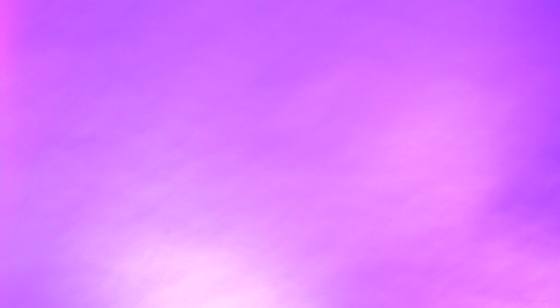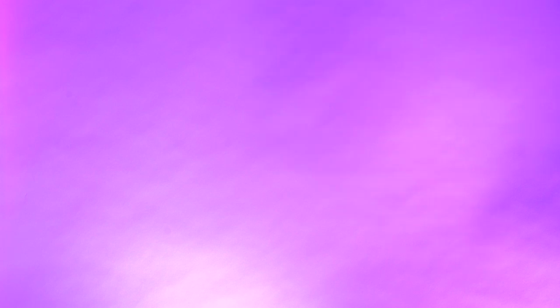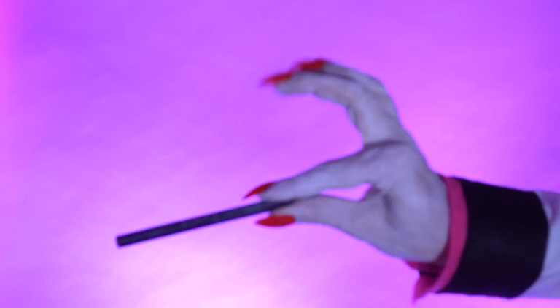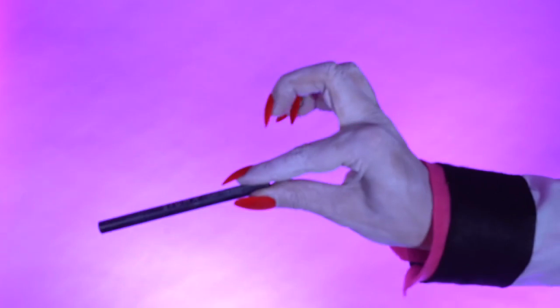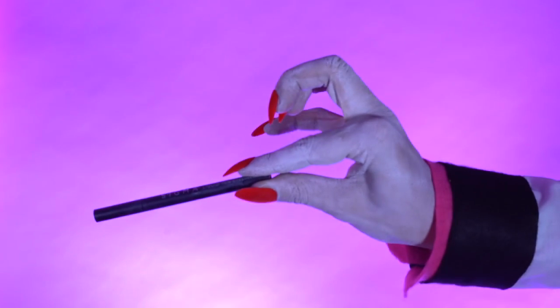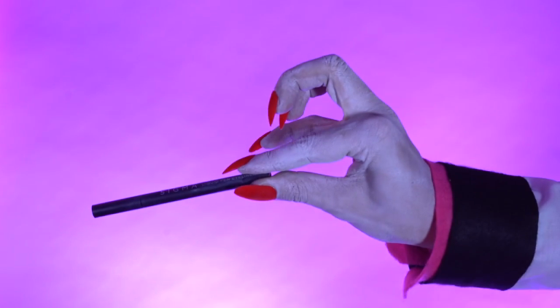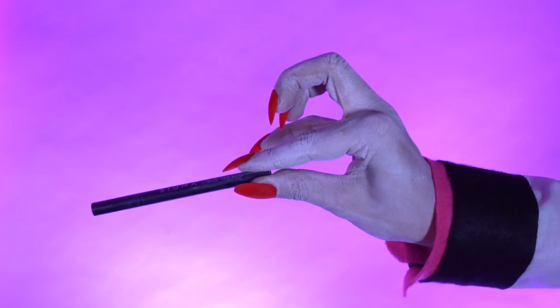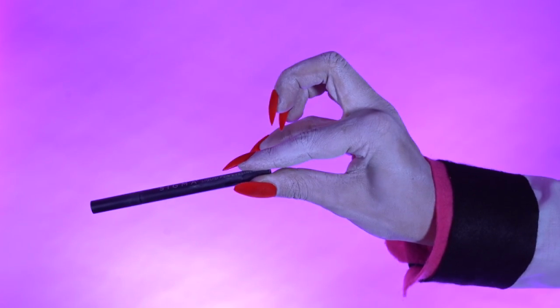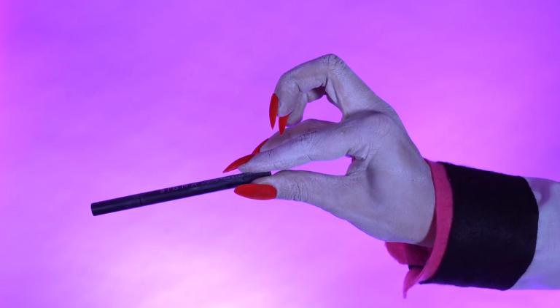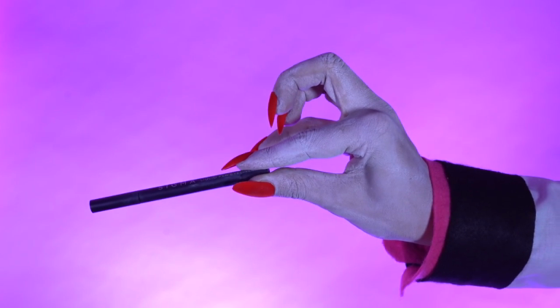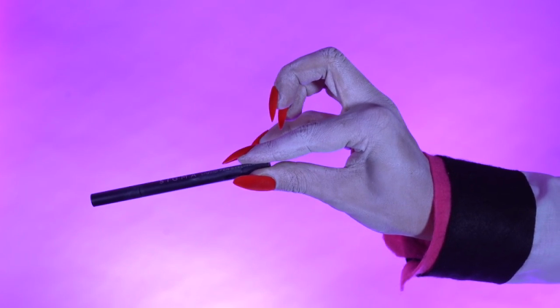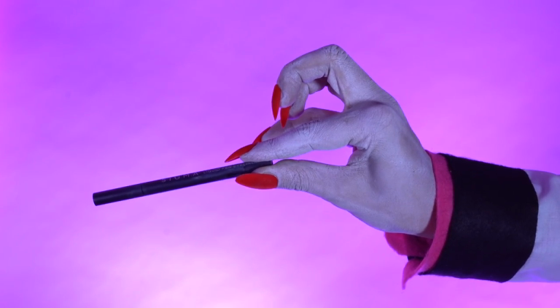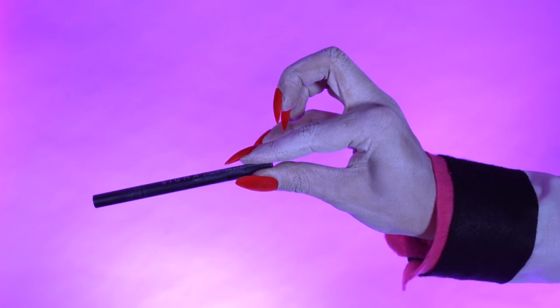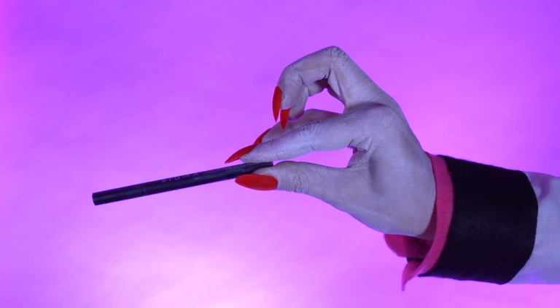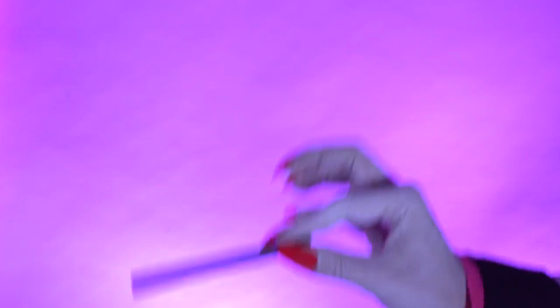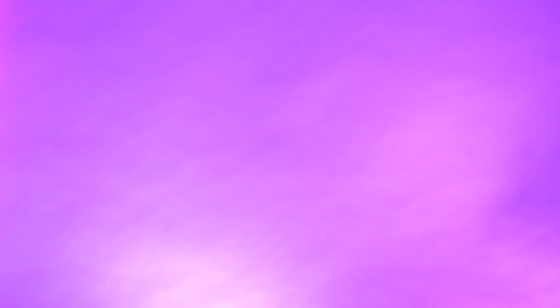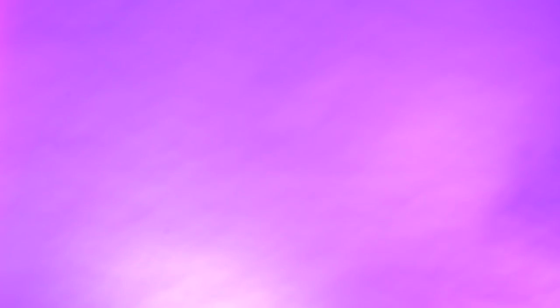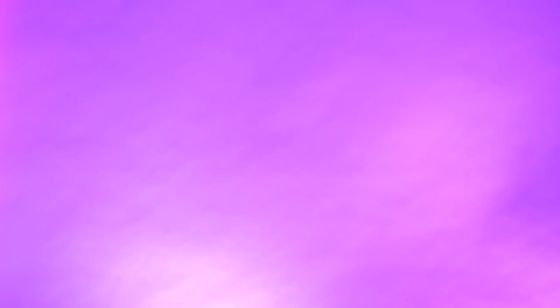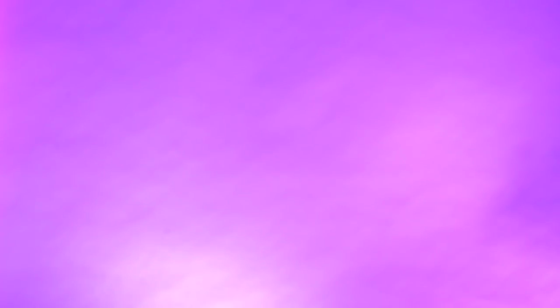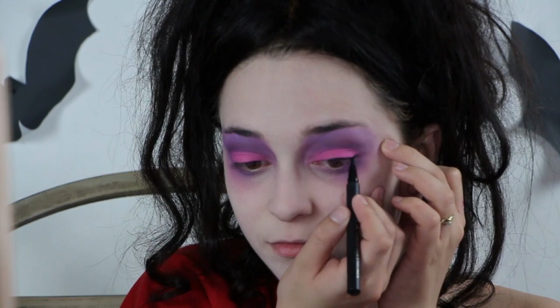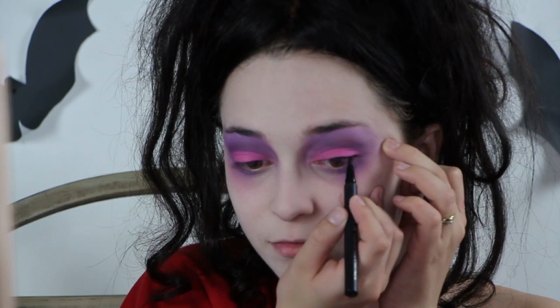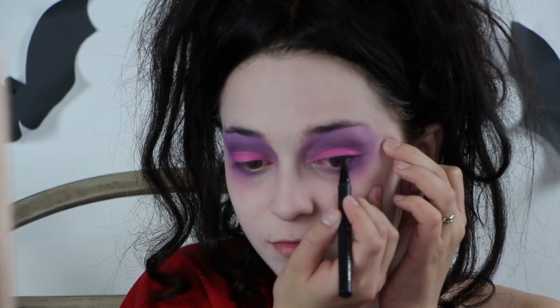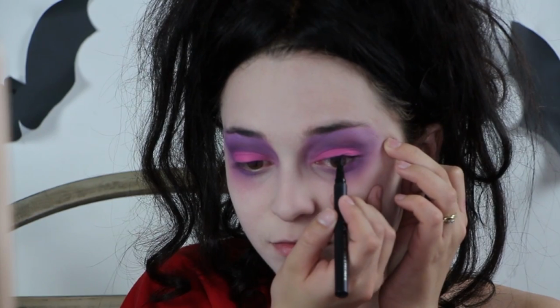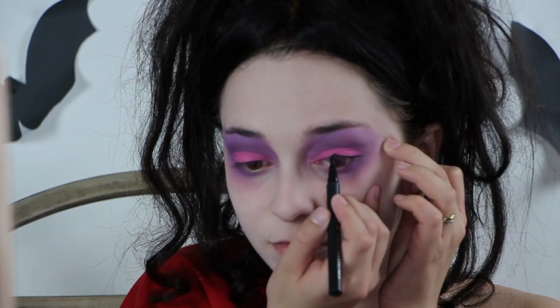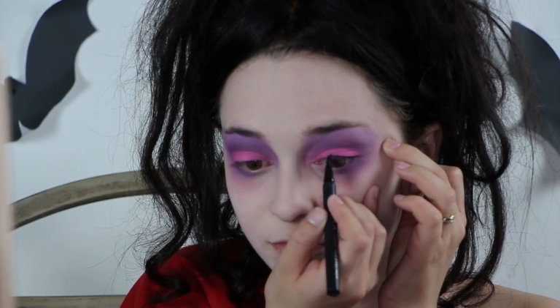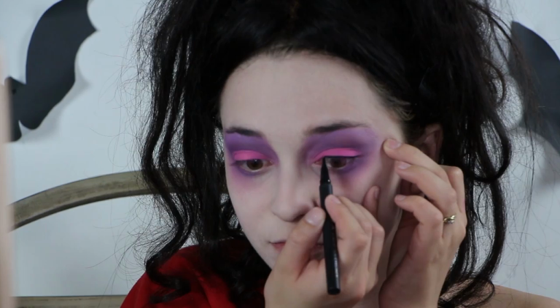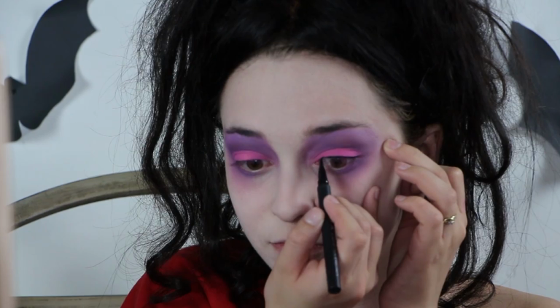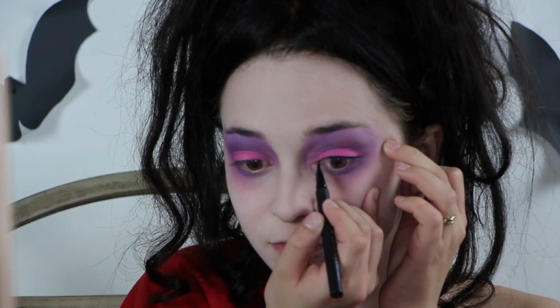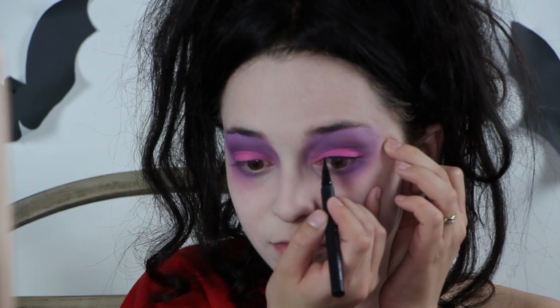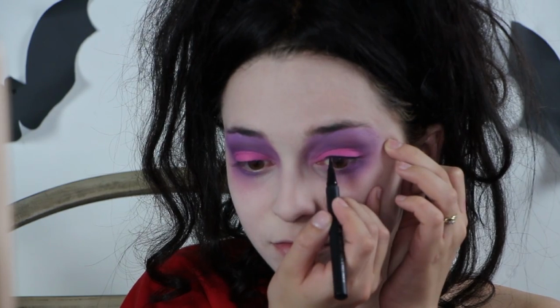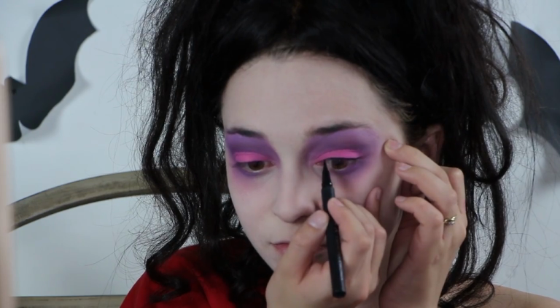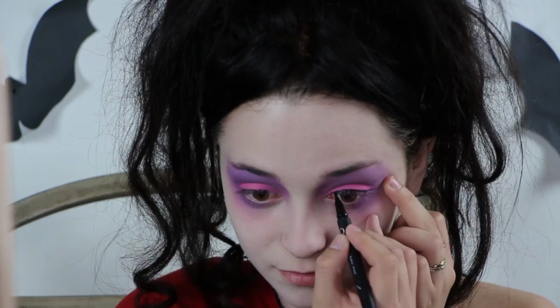Now, apply thick liner to not only look more cartoon-like, but Lydia also wears this thick liner in the cartoon.